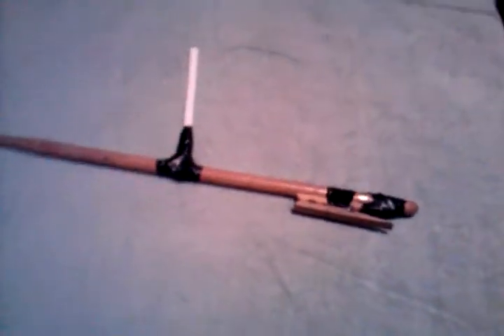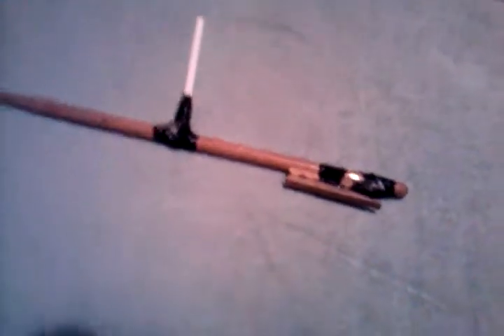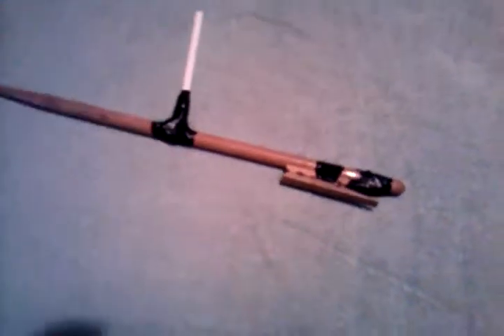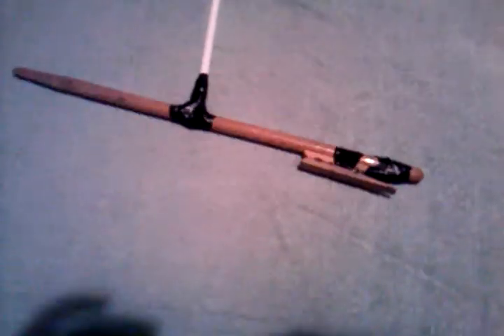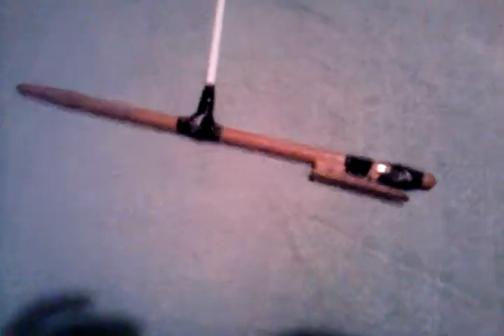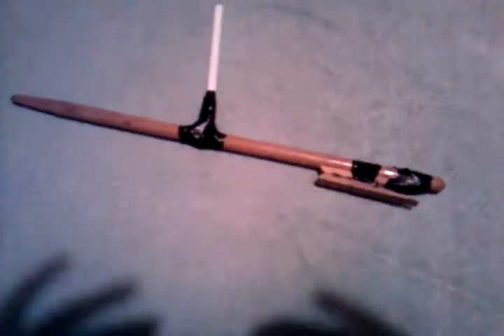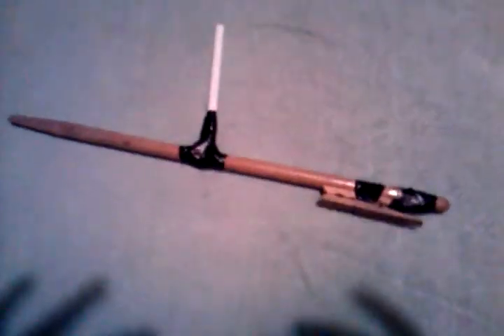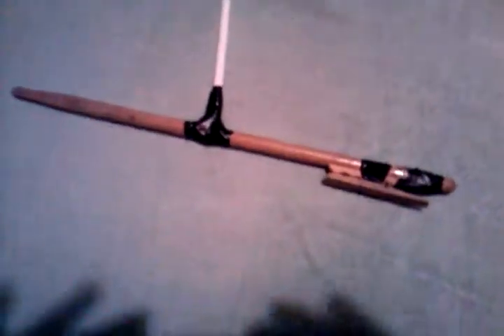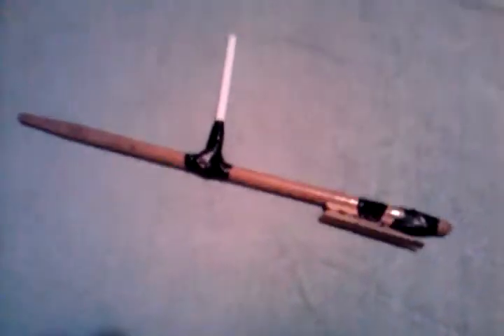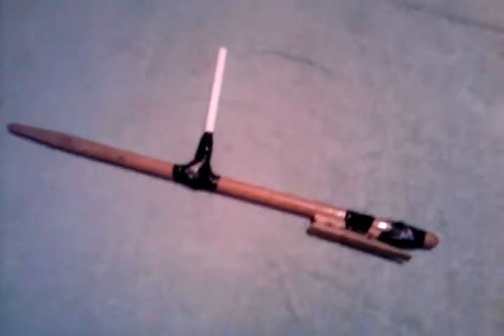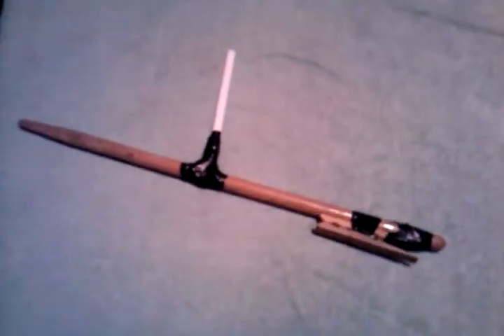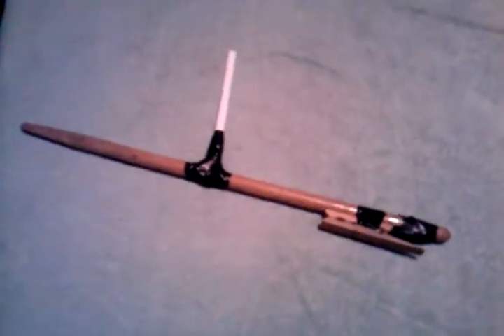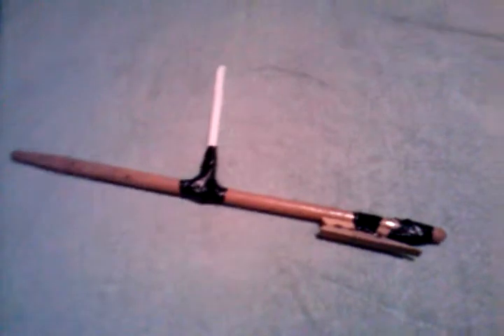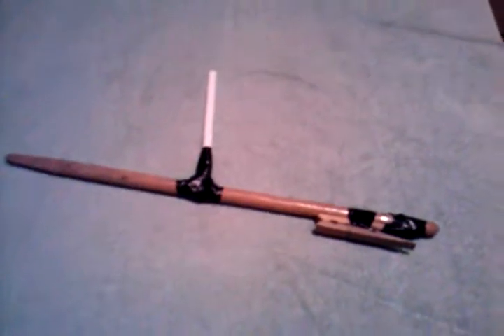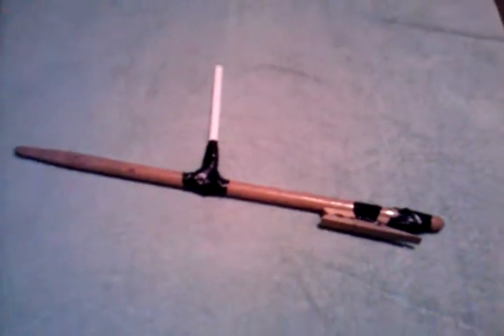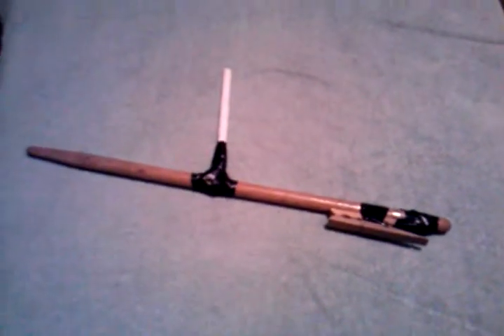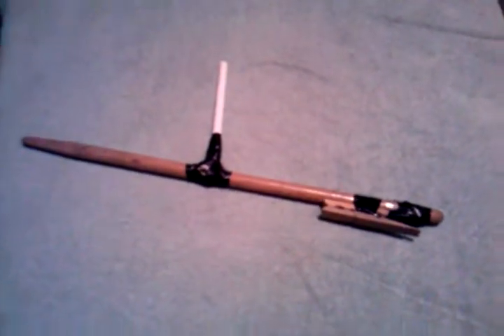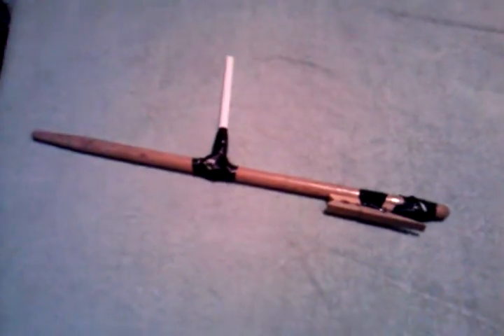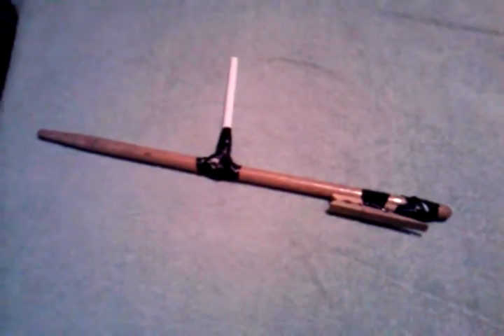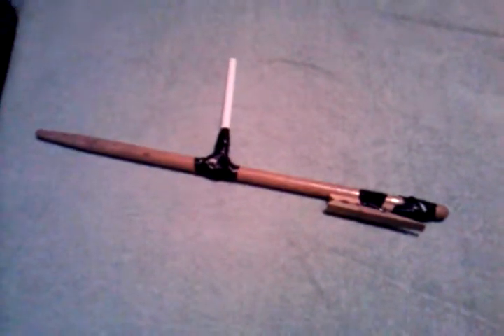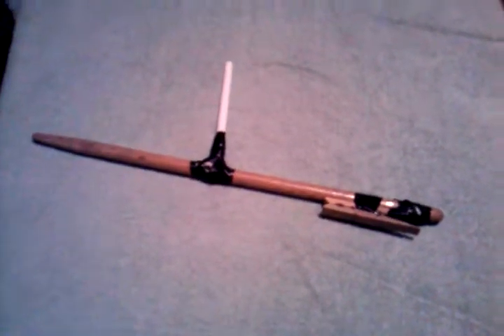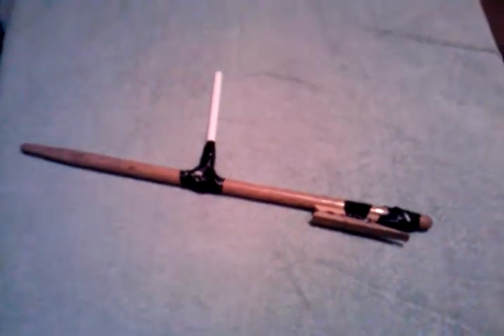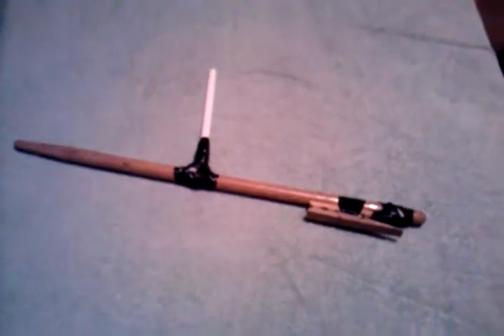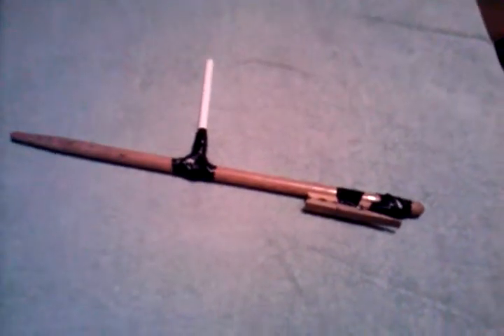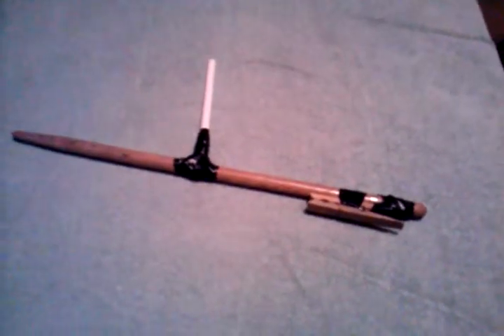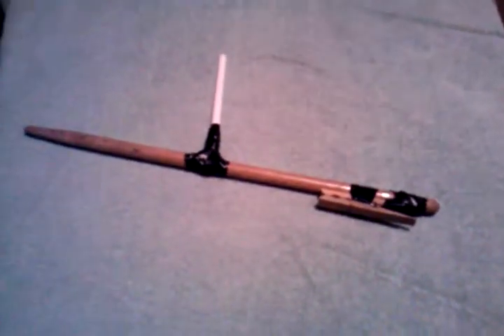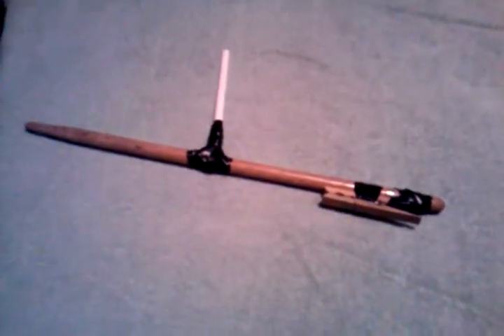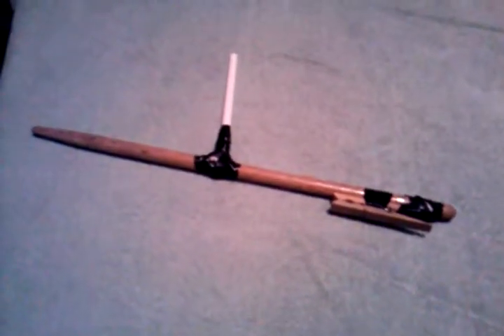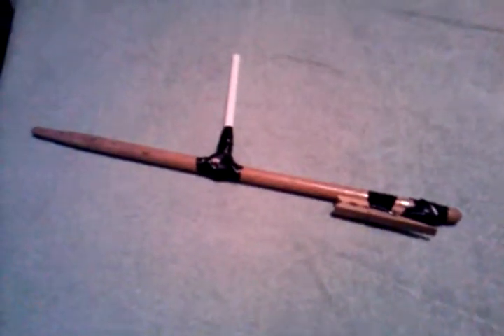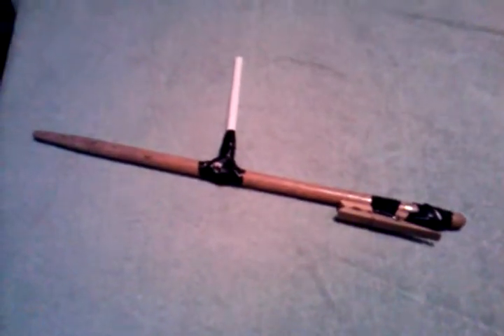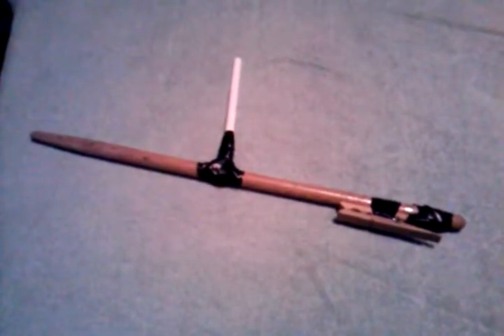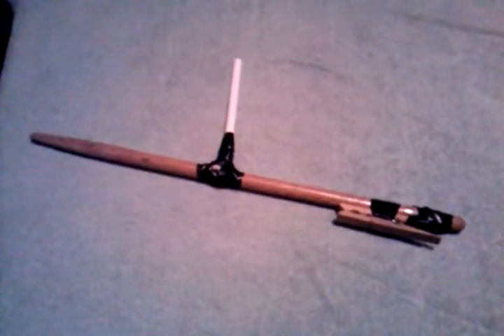Made it all by myself, just being creative. Thanks for watching.